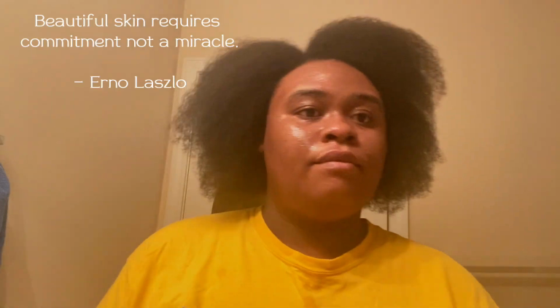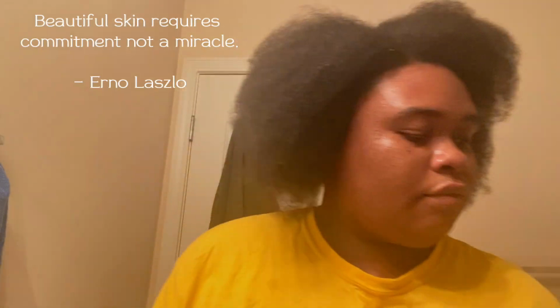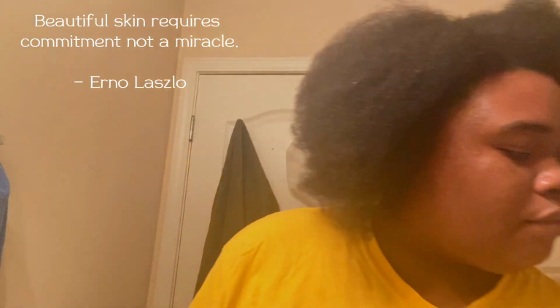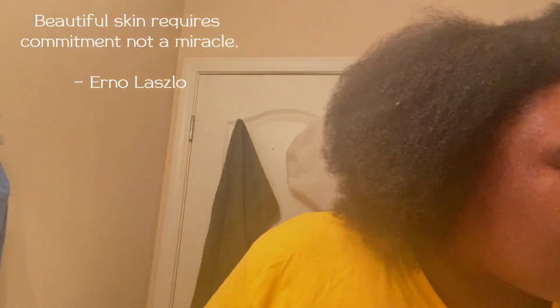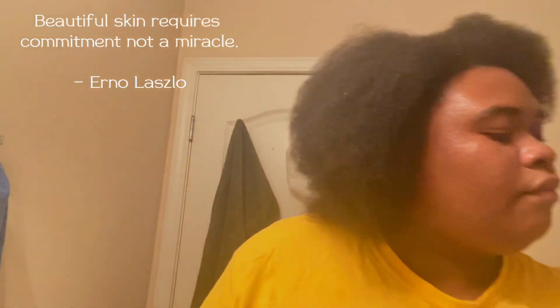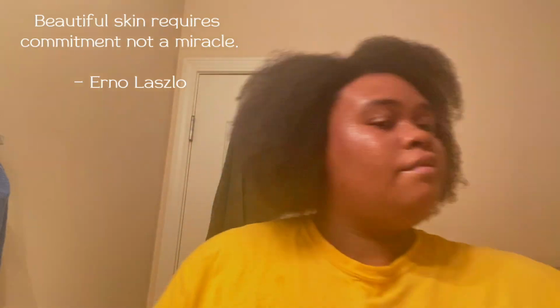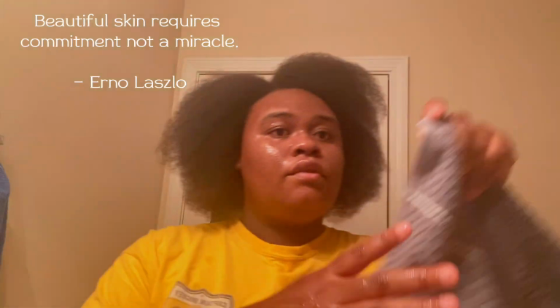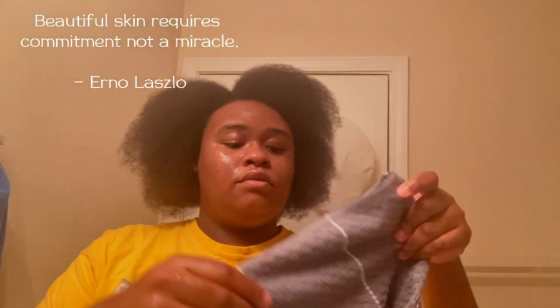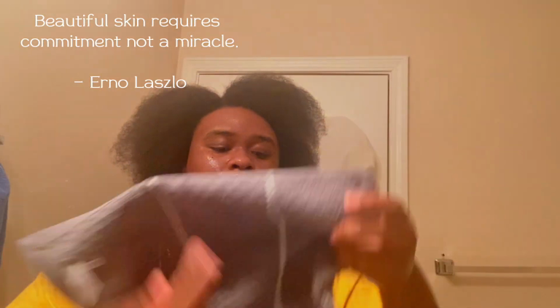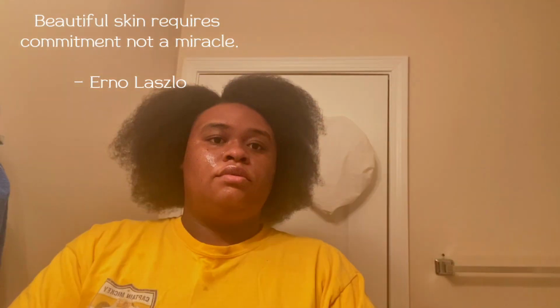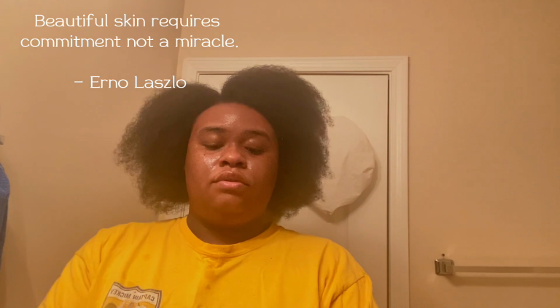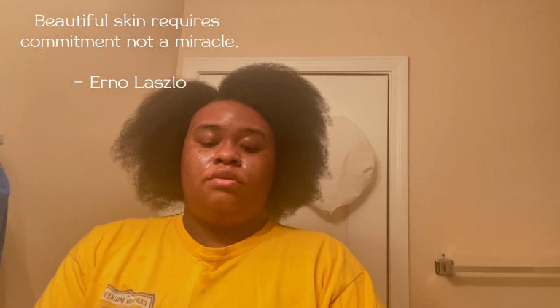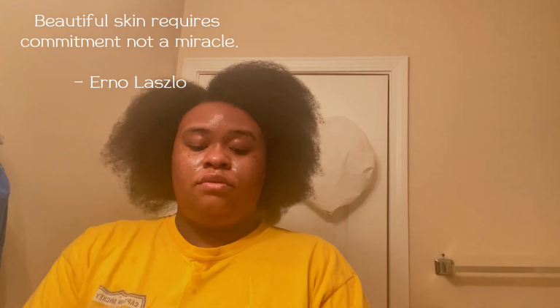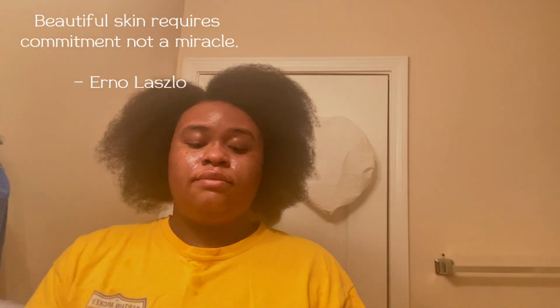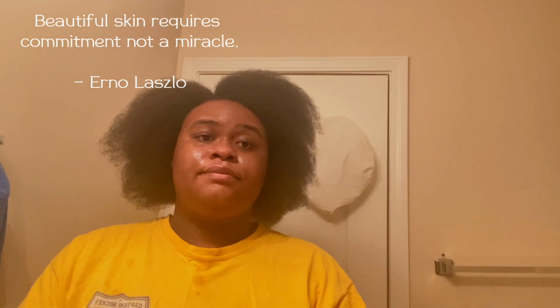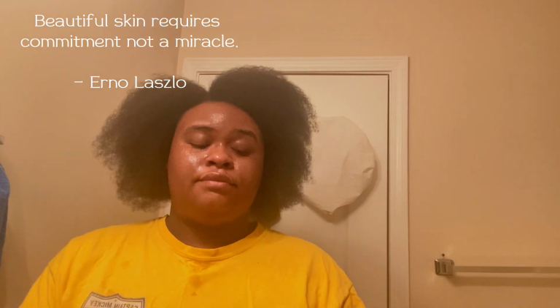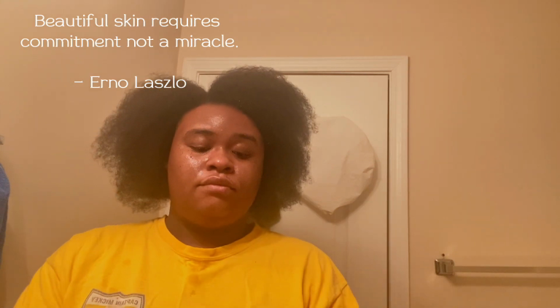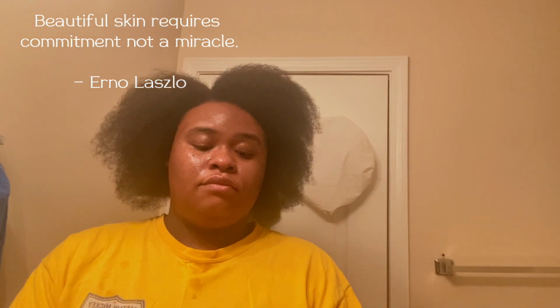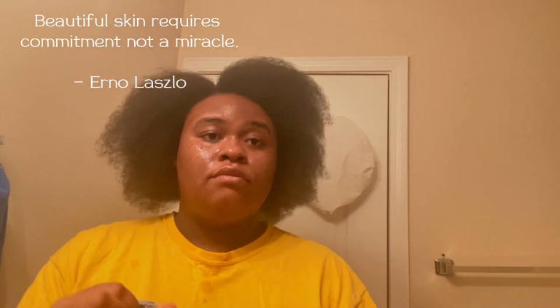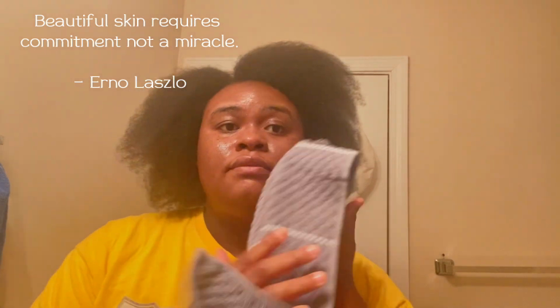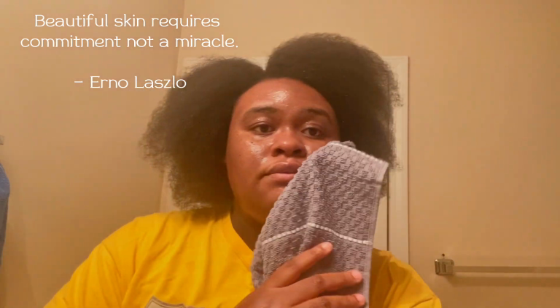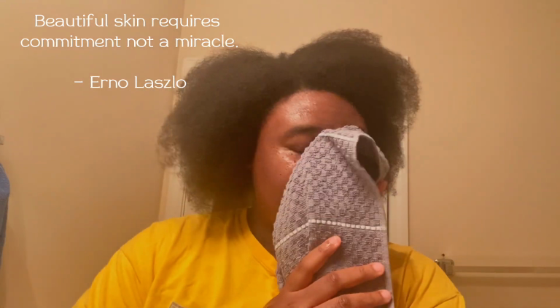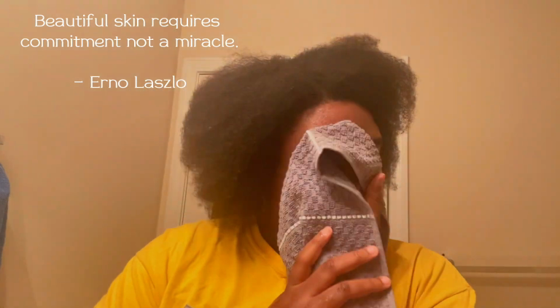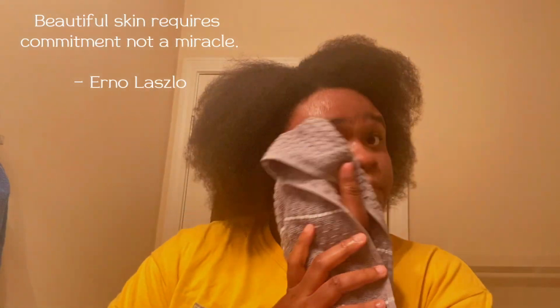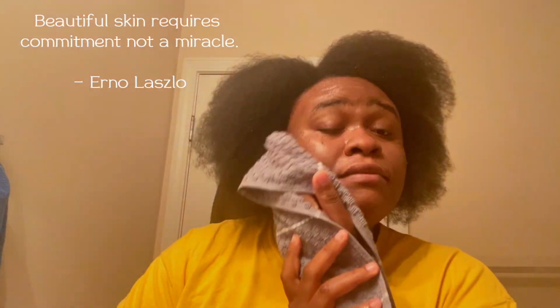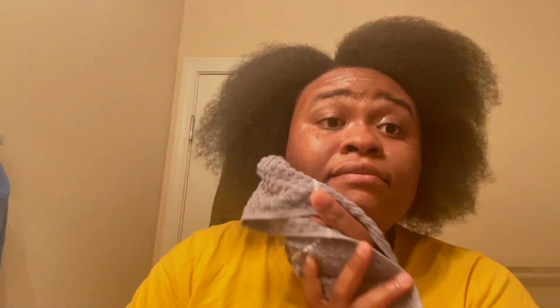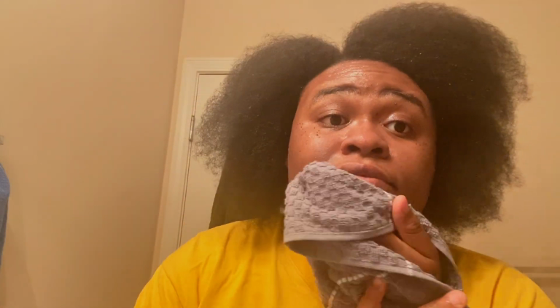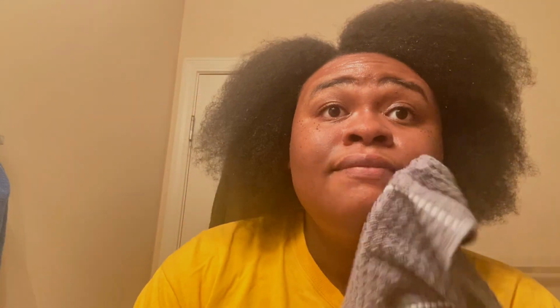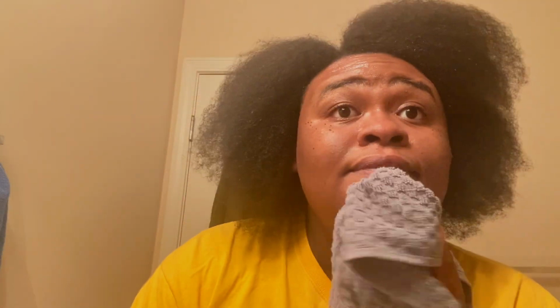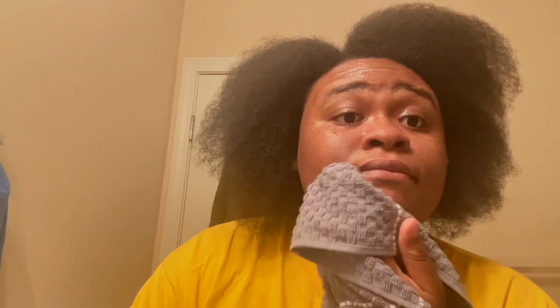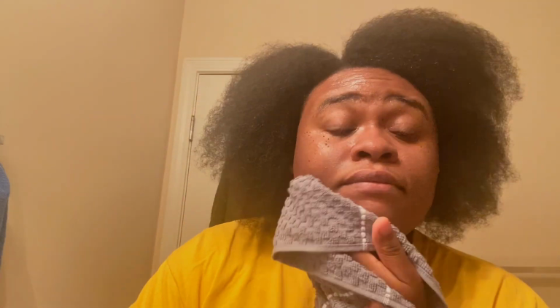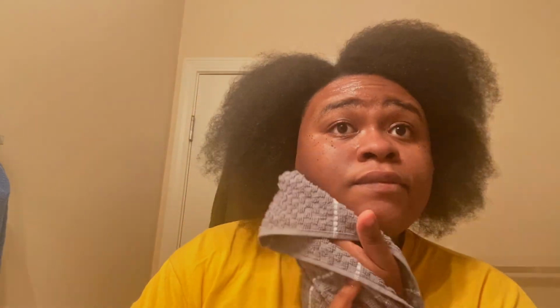Now we're going to dry the face — remember to always pat it very gently. It definitely works.